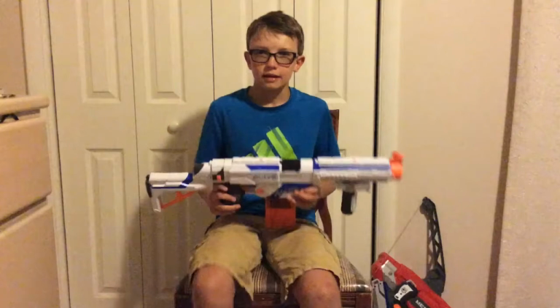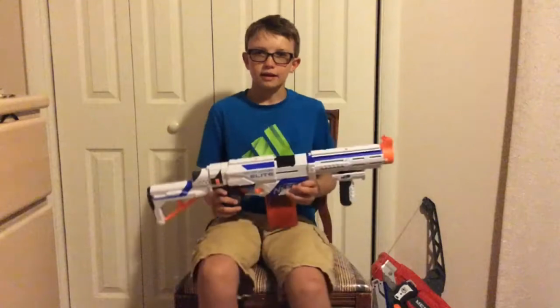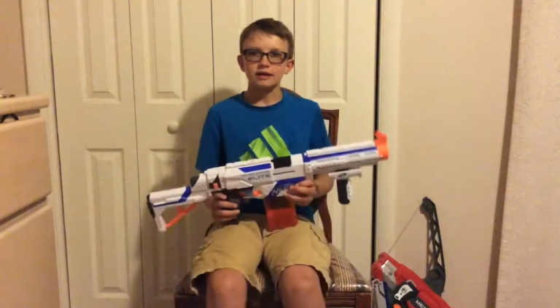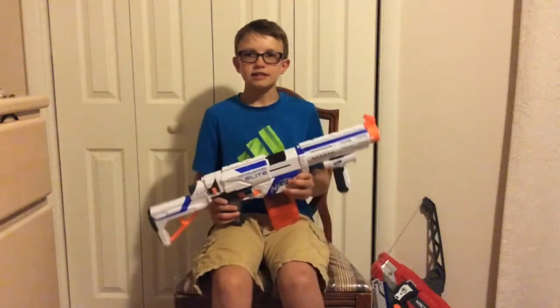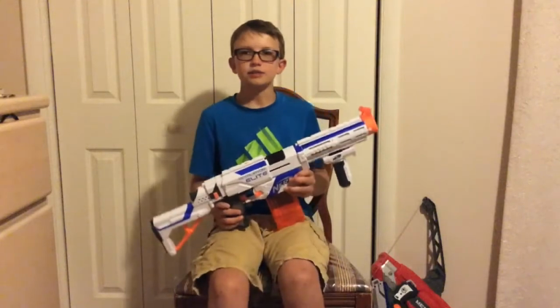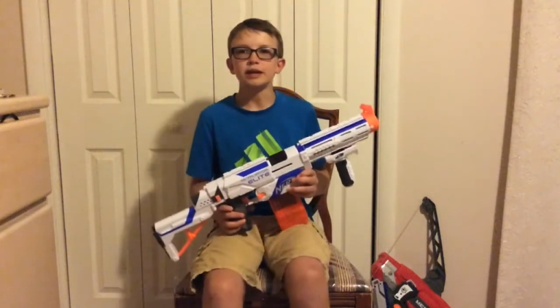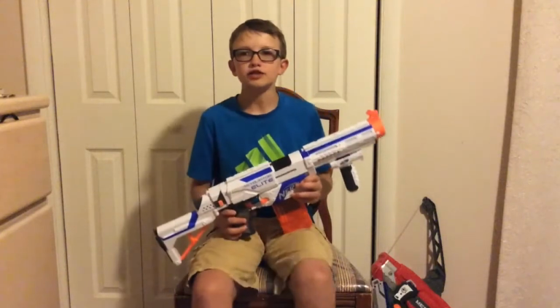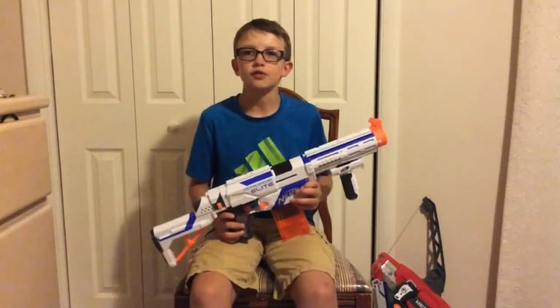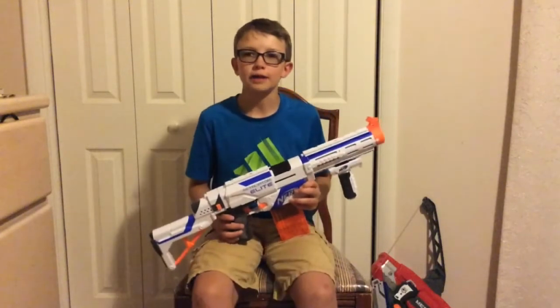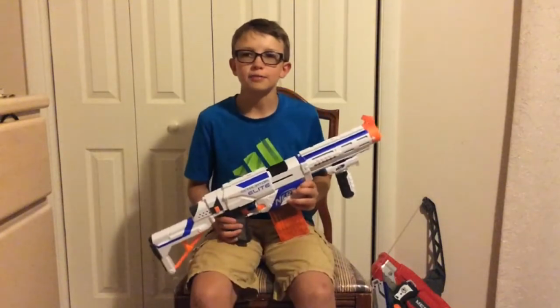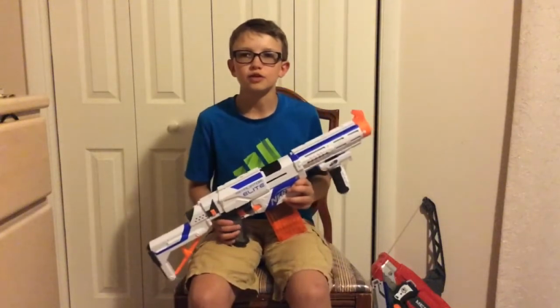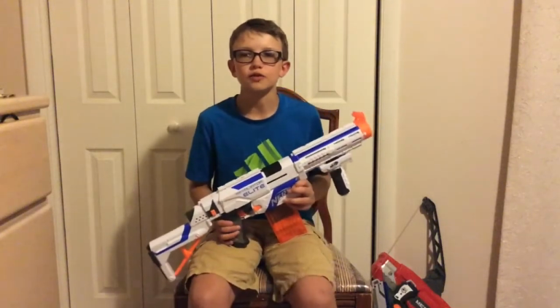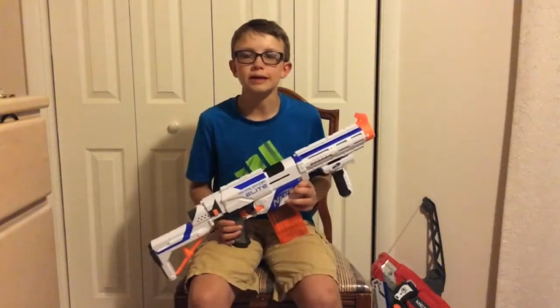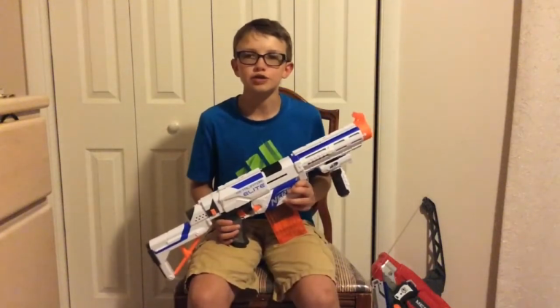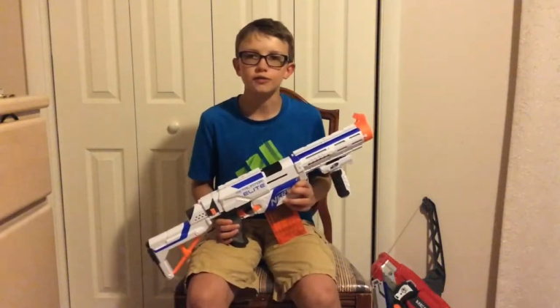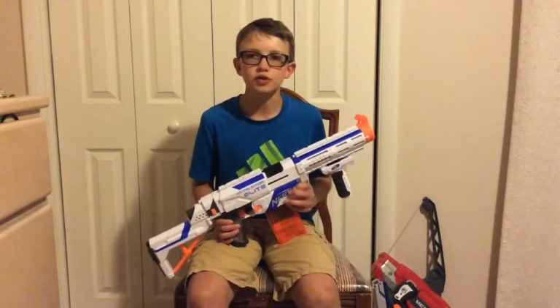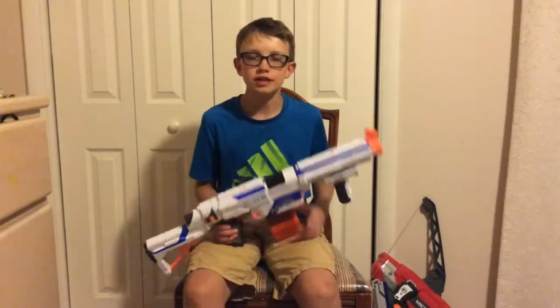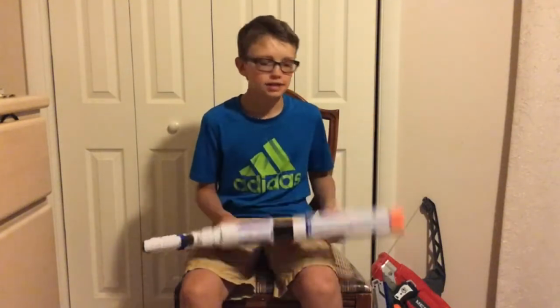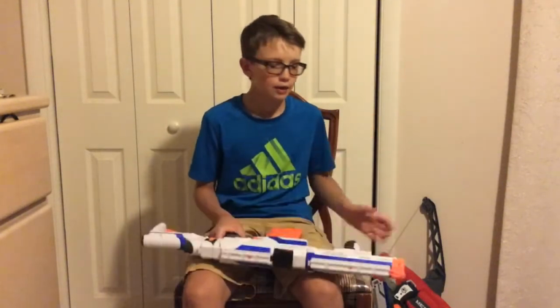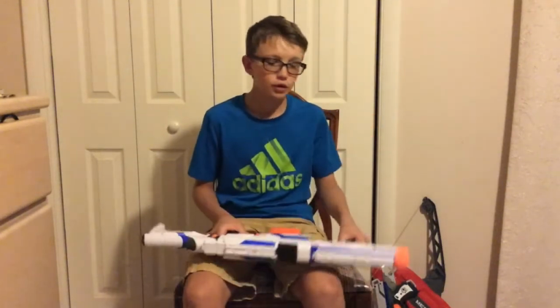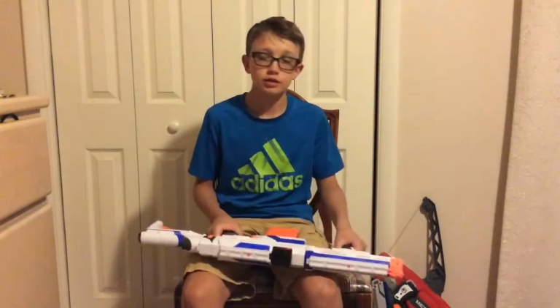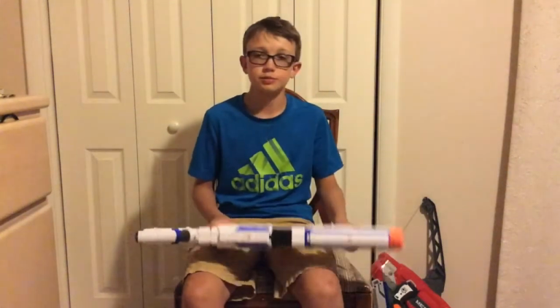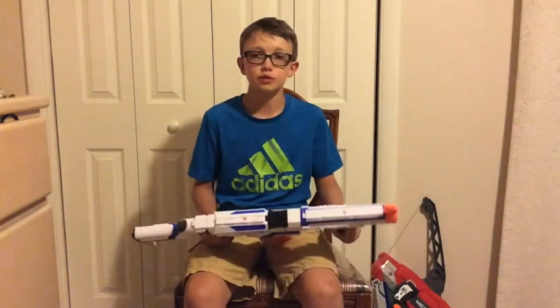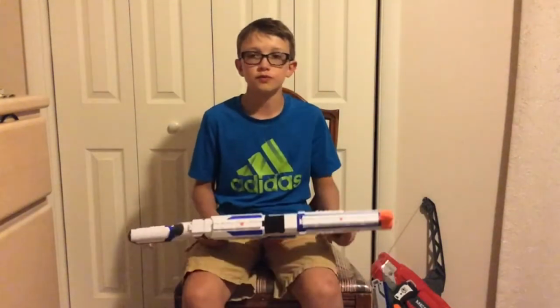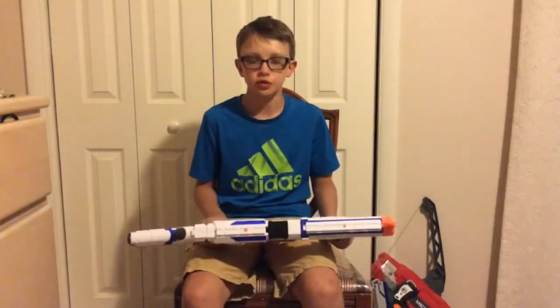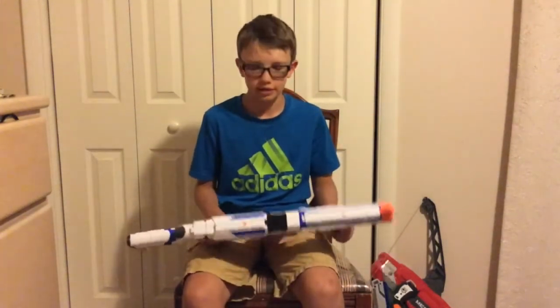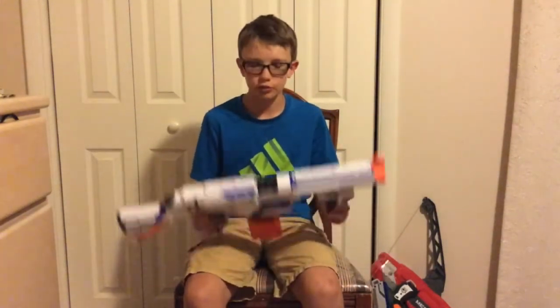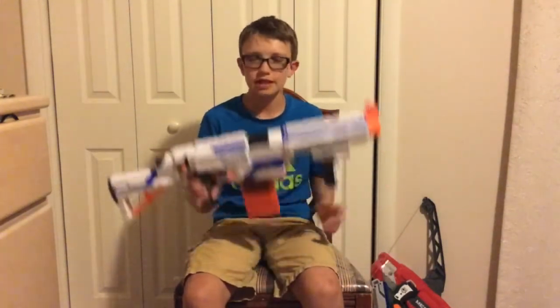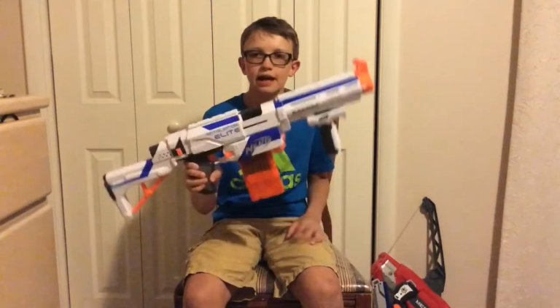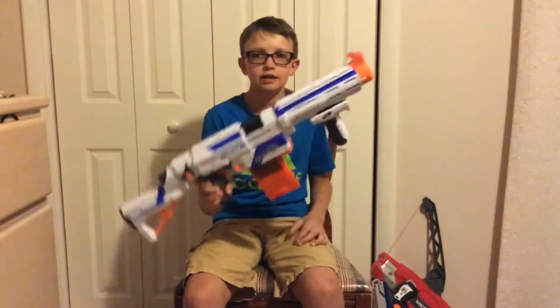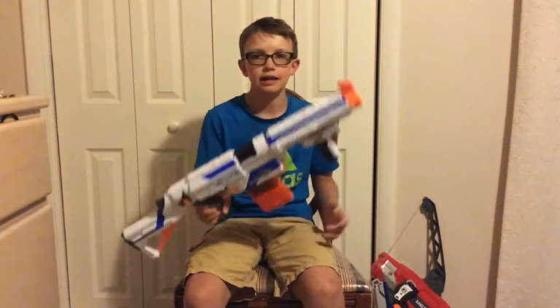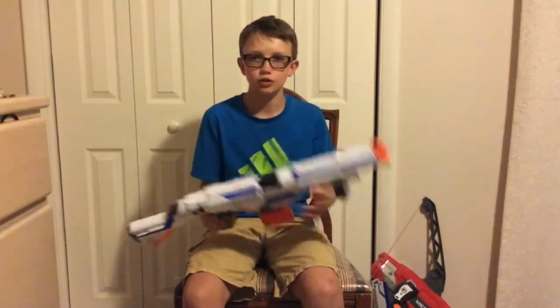Hi guys, this is Major from Captain Nerf and Major Reviews, and today we're going to be reviewing the Retaliator.